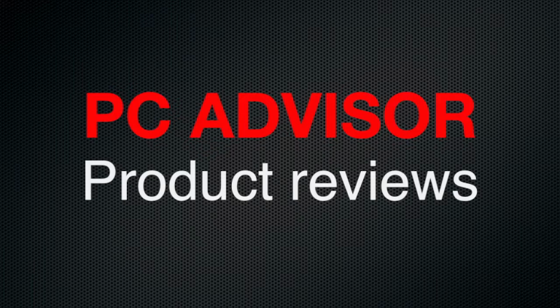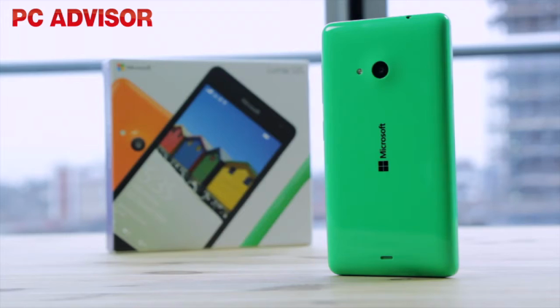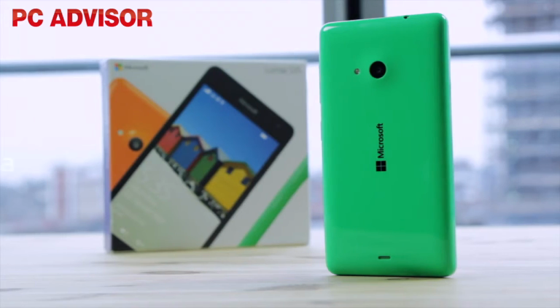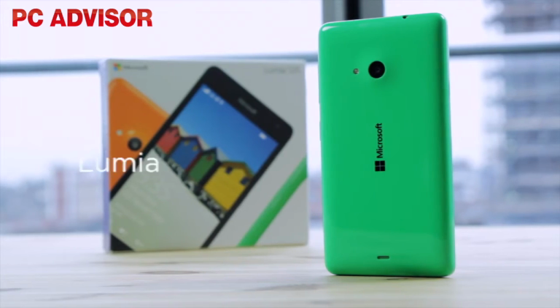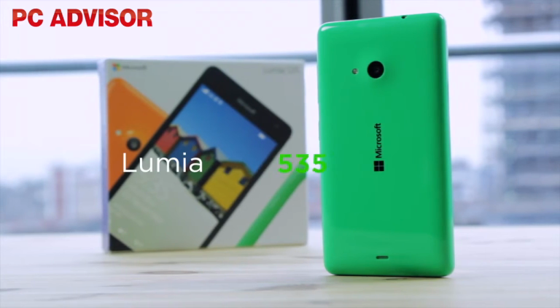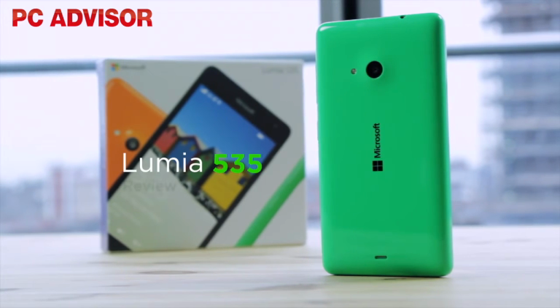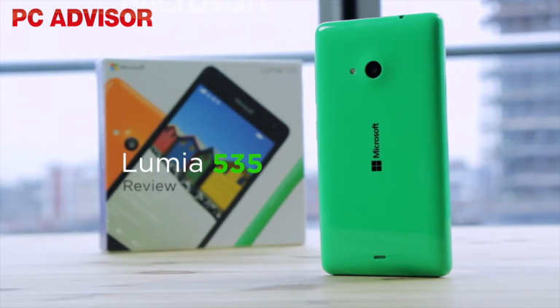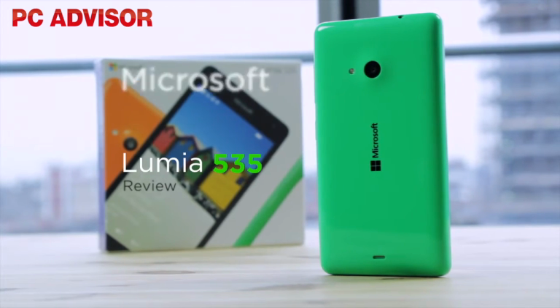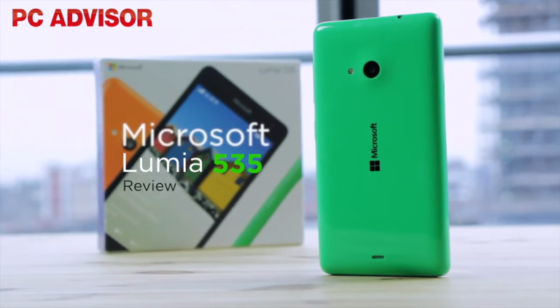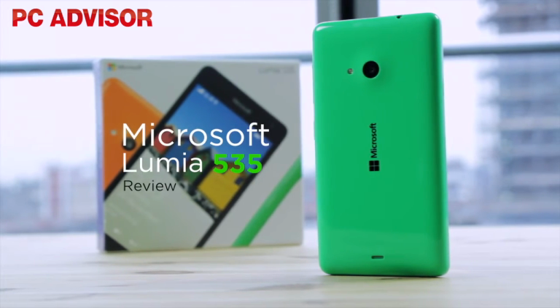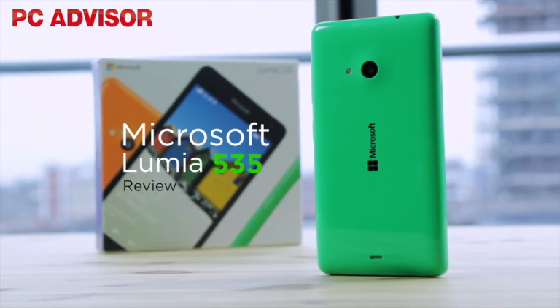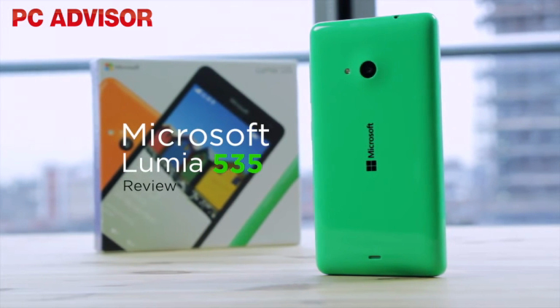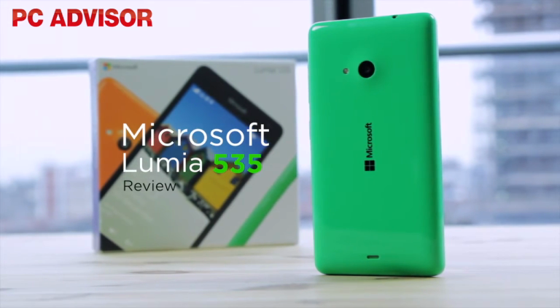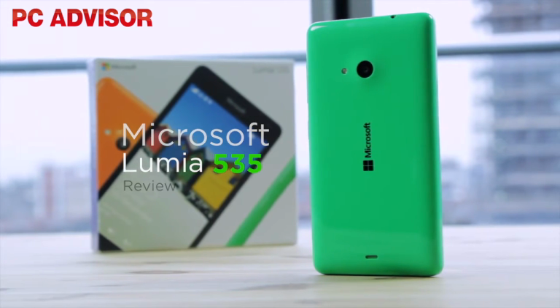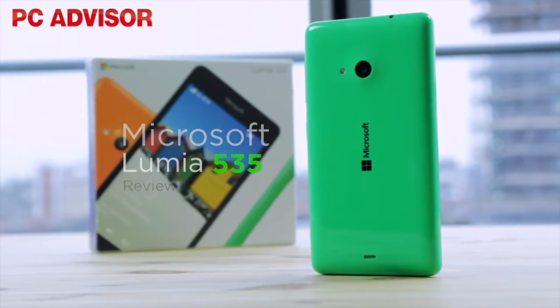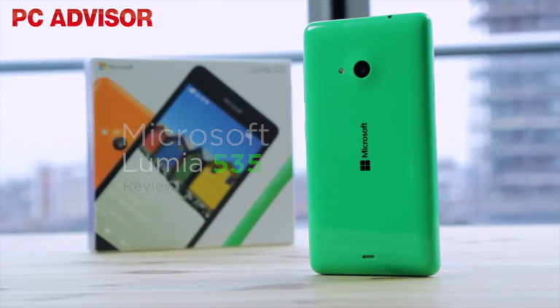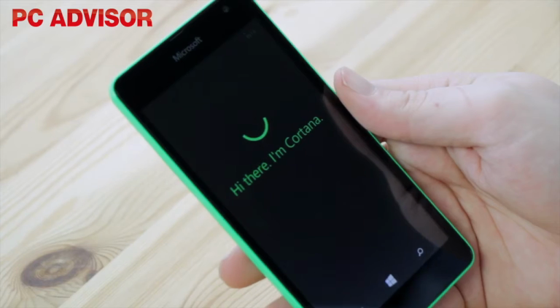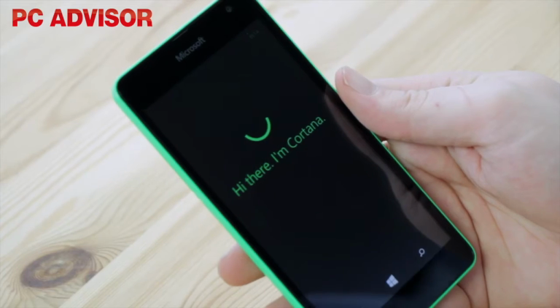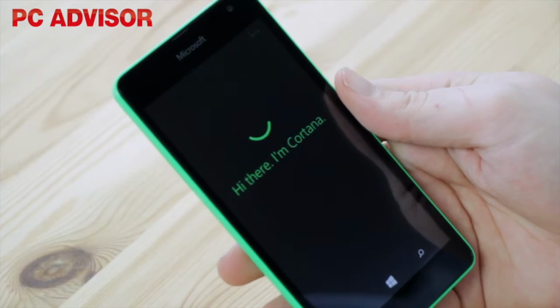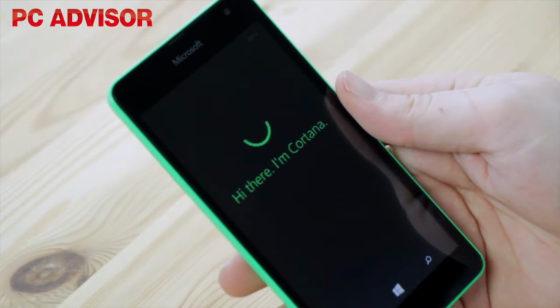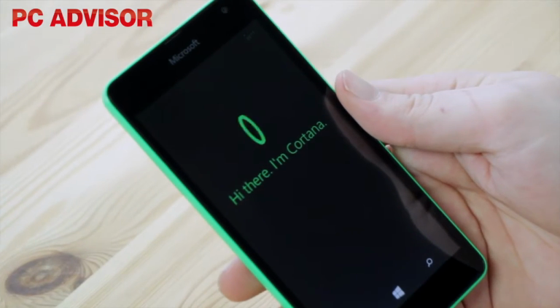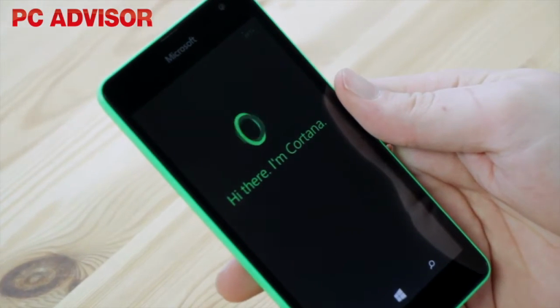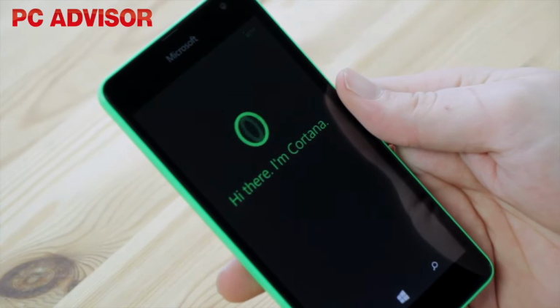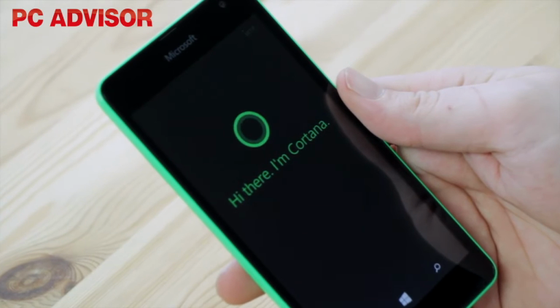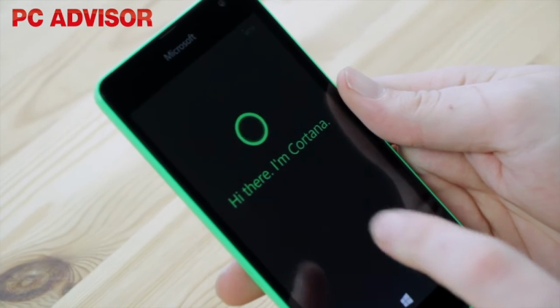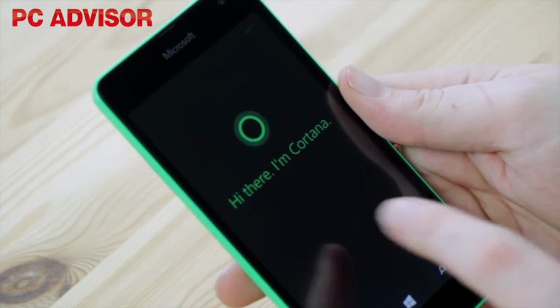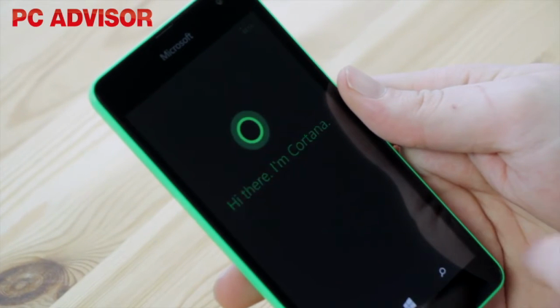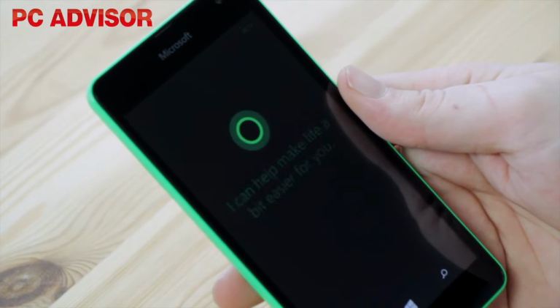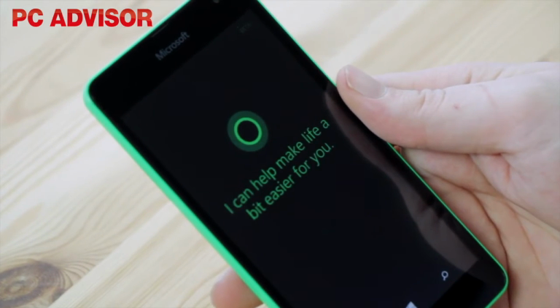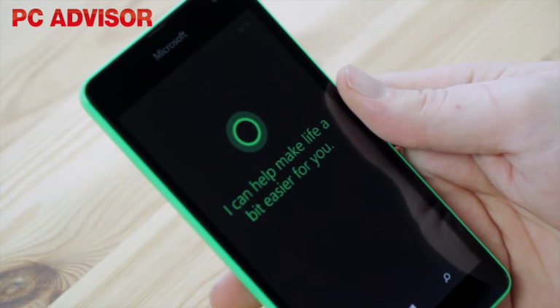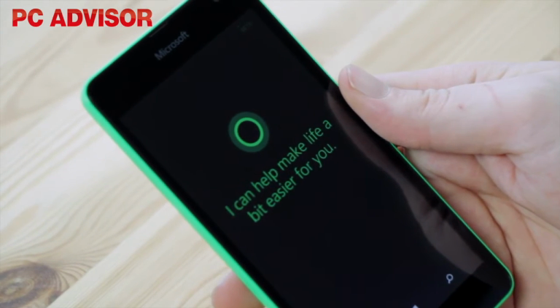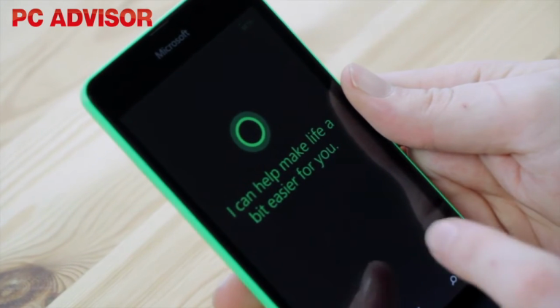The Lumia 535 is an improvement on its predecessor, but at £100 it has plenty of competition from budget Android smartphones.